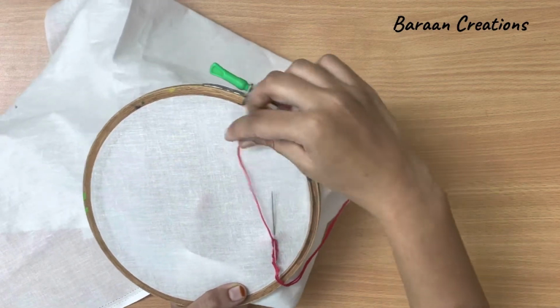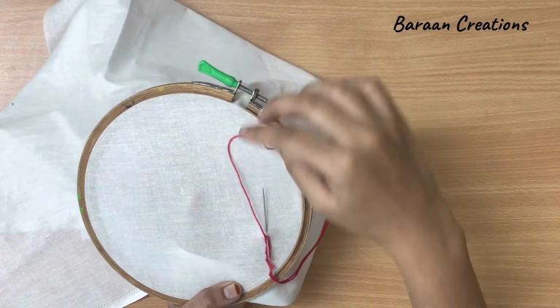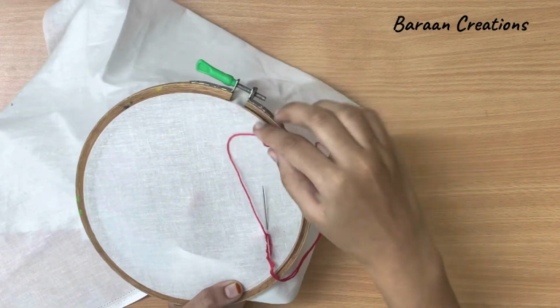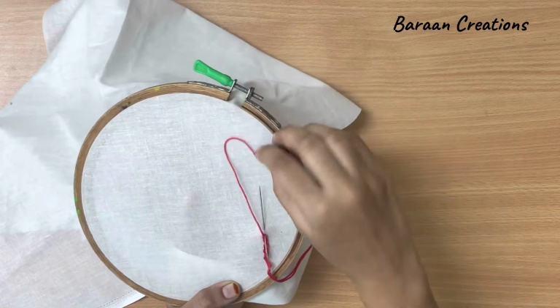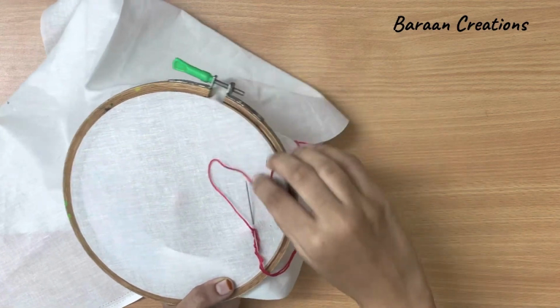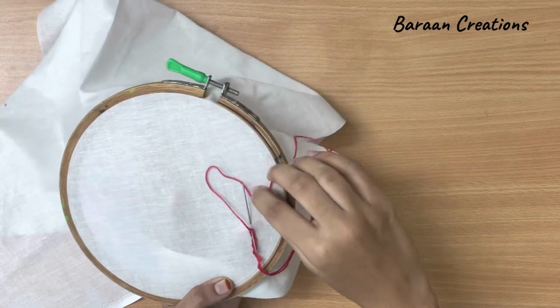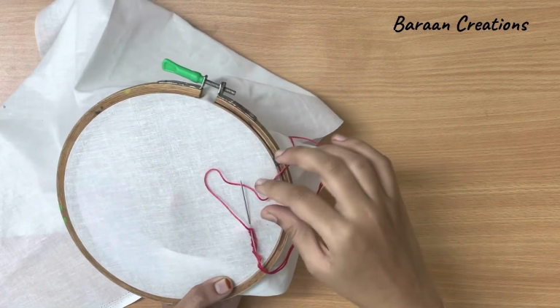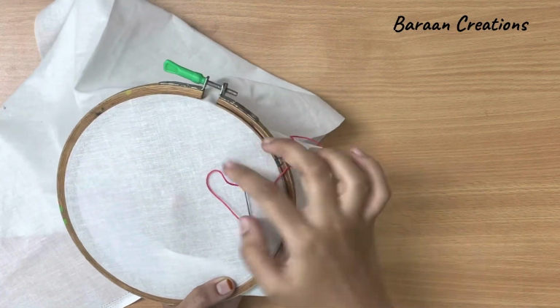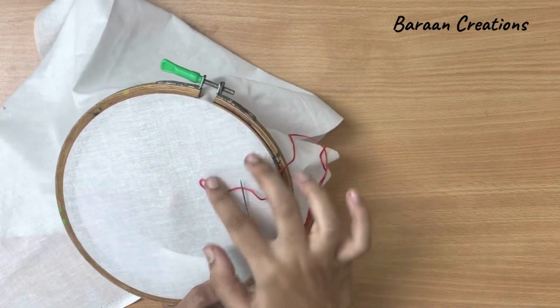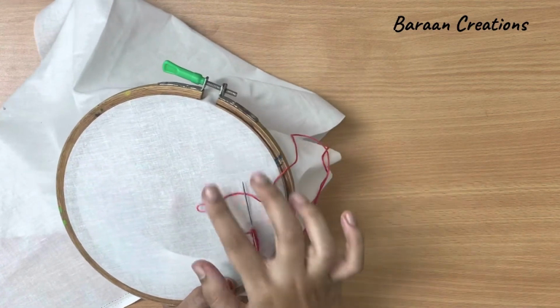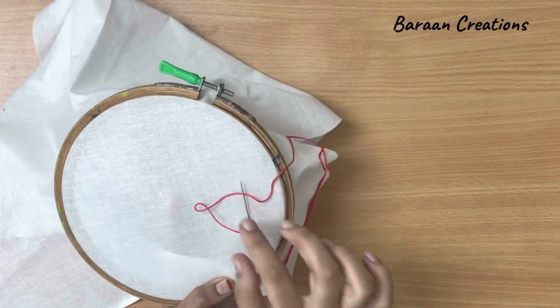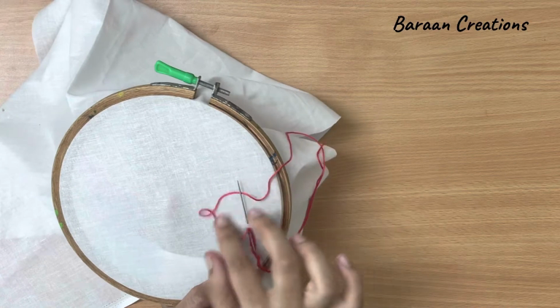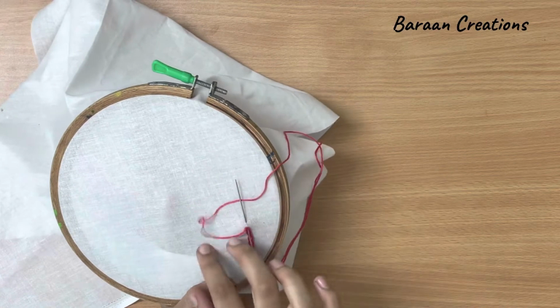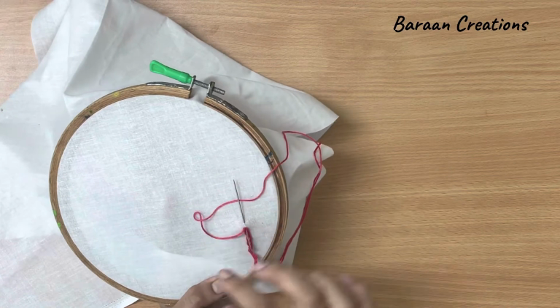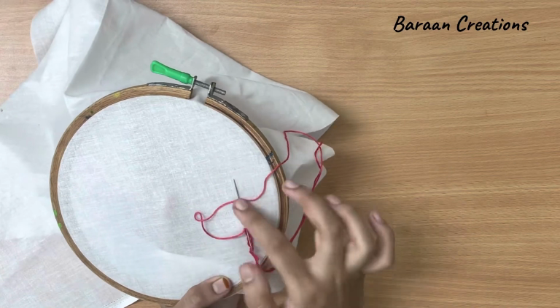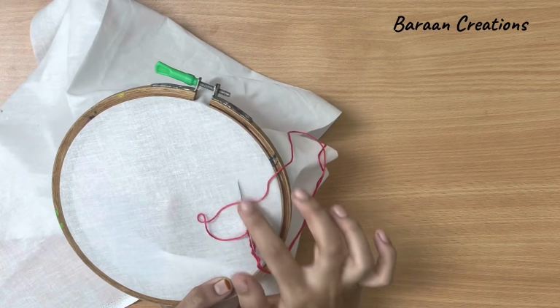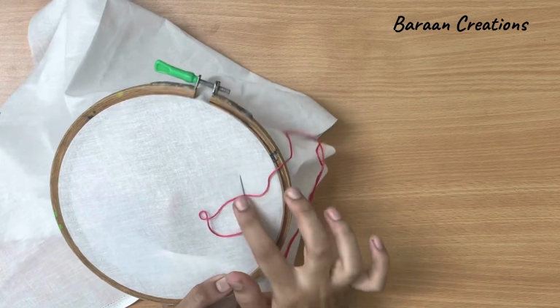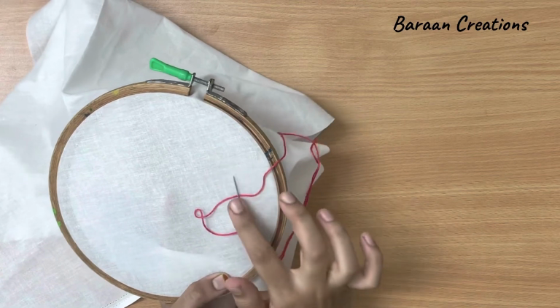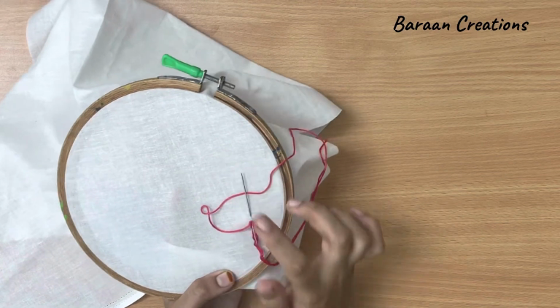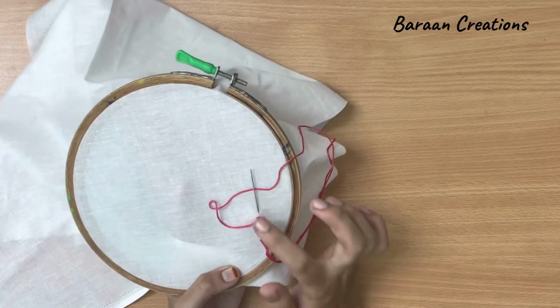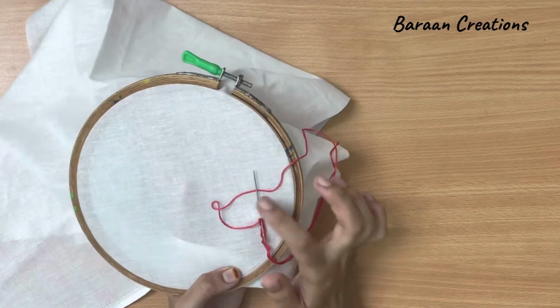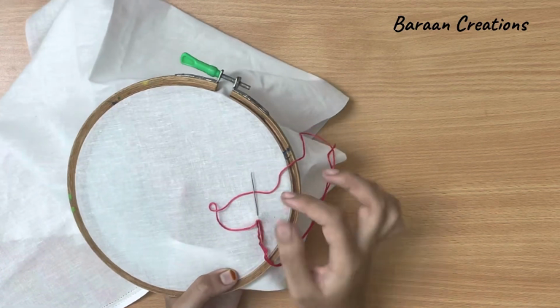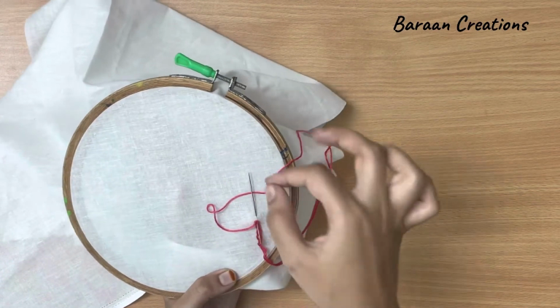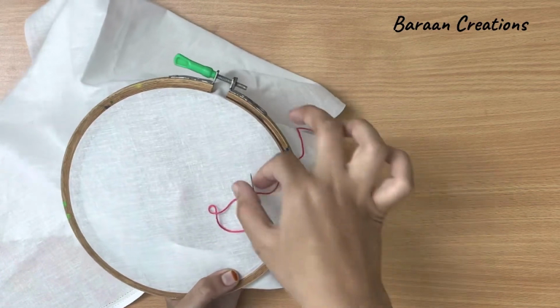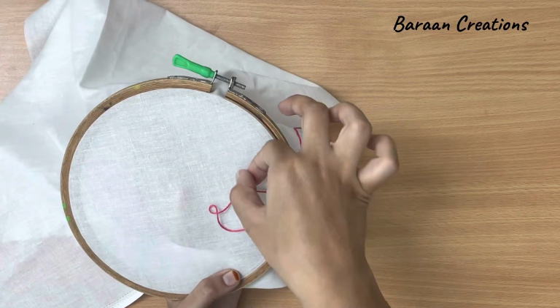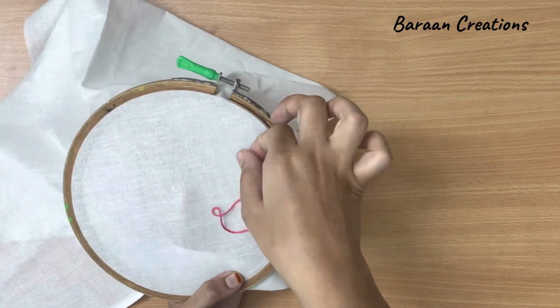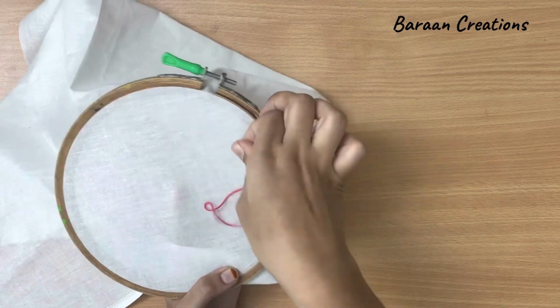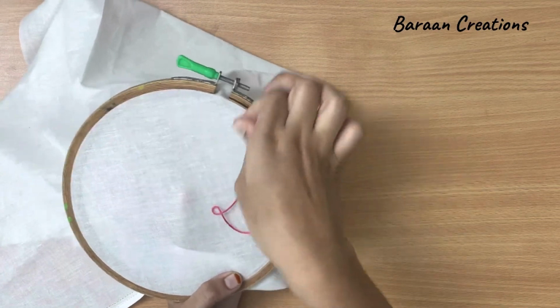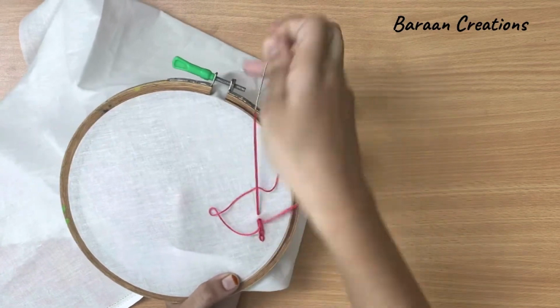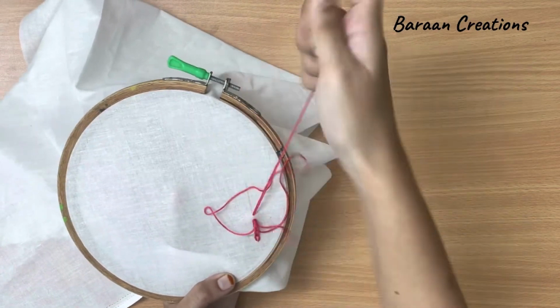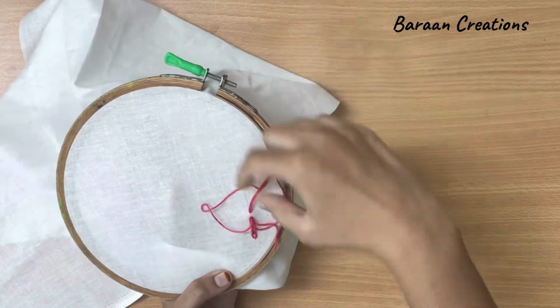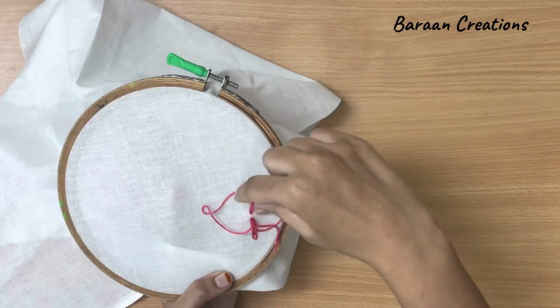Make sure the thread should be like this — below the needle — when you pull it up.